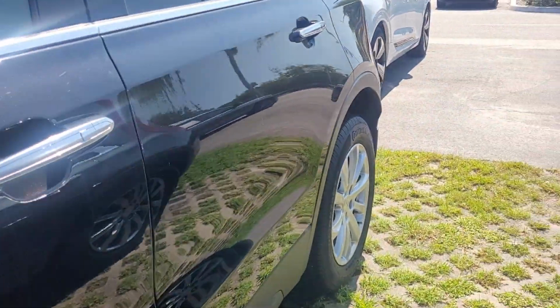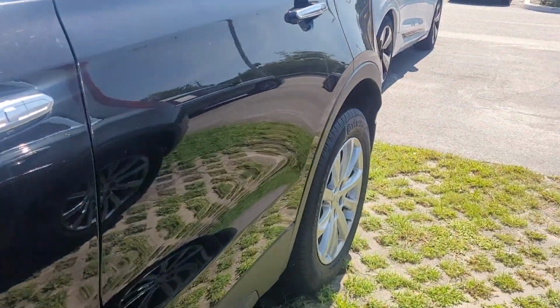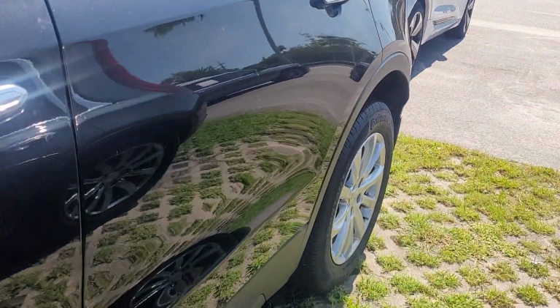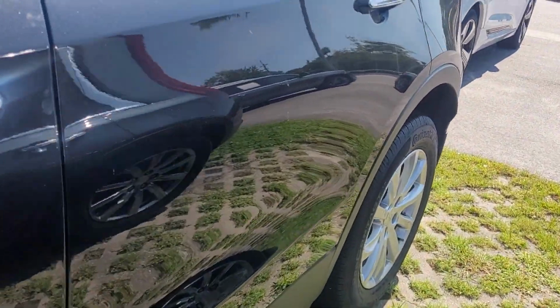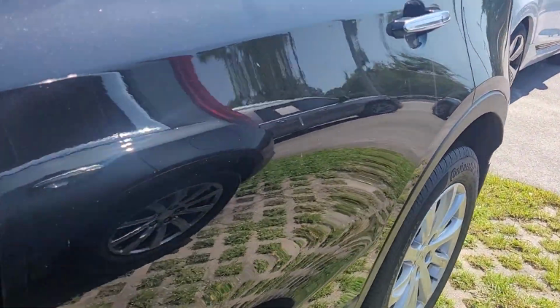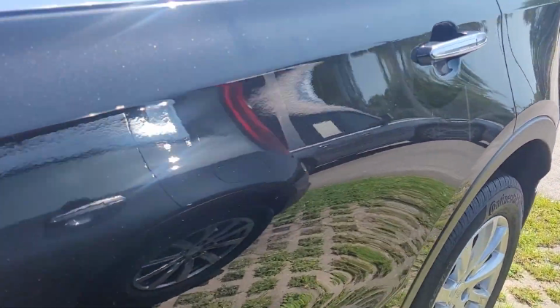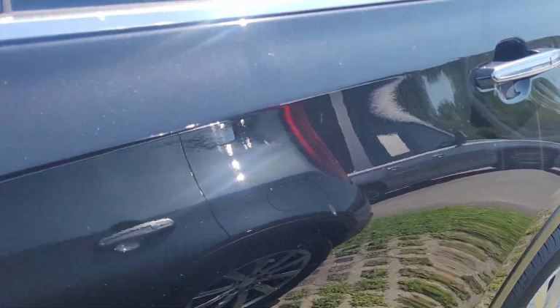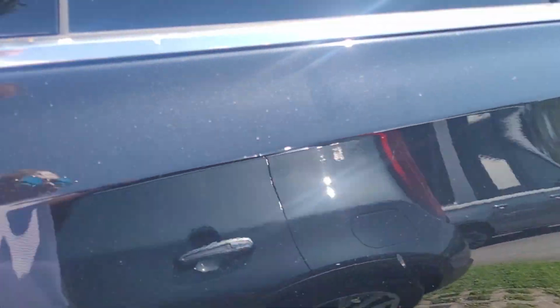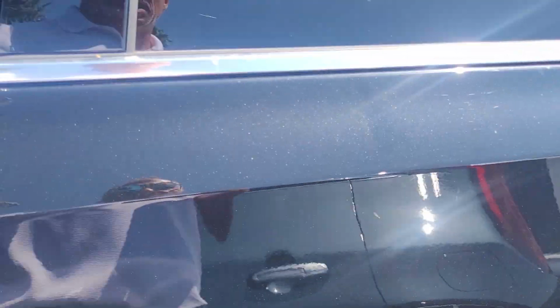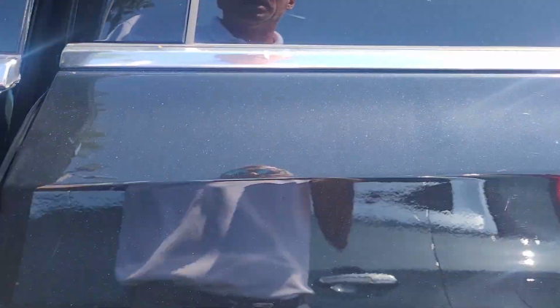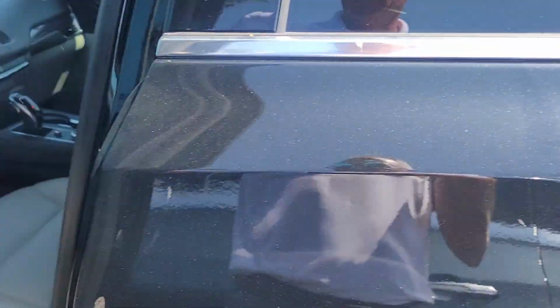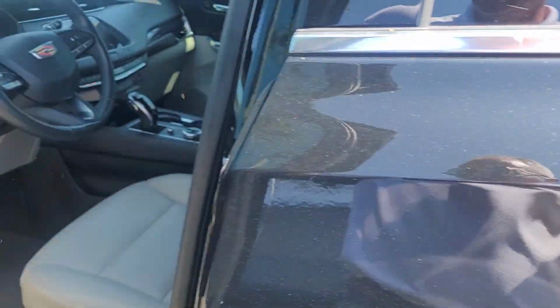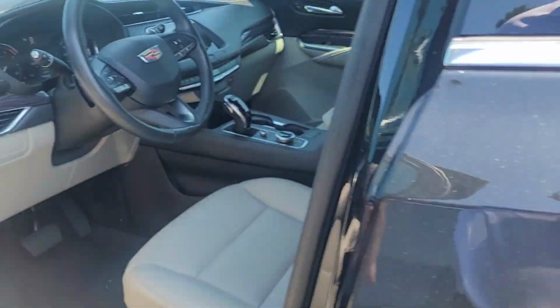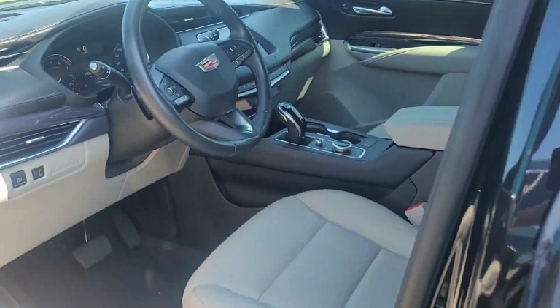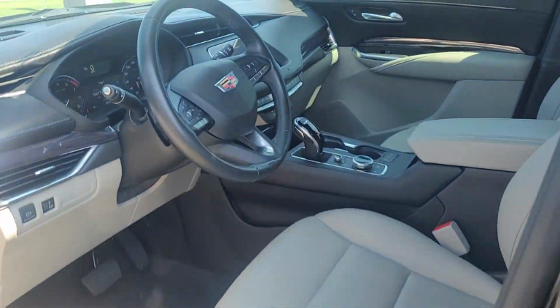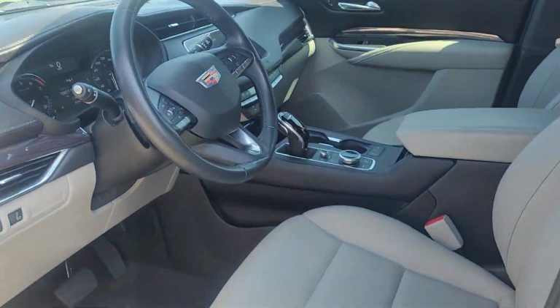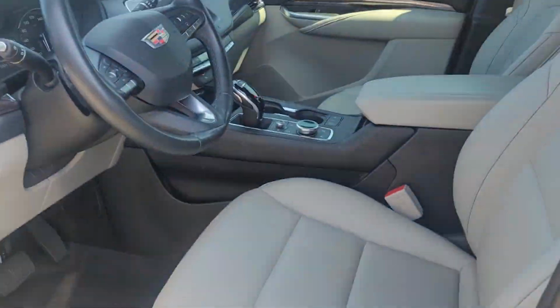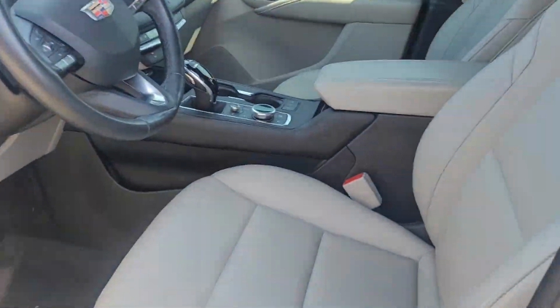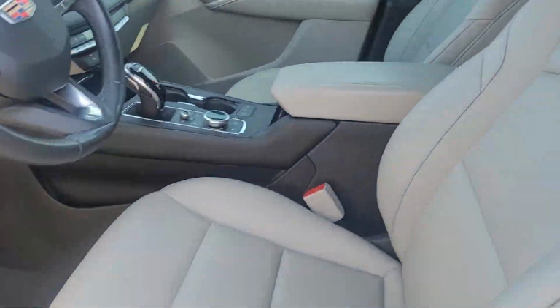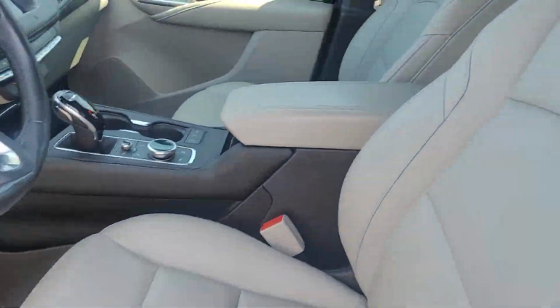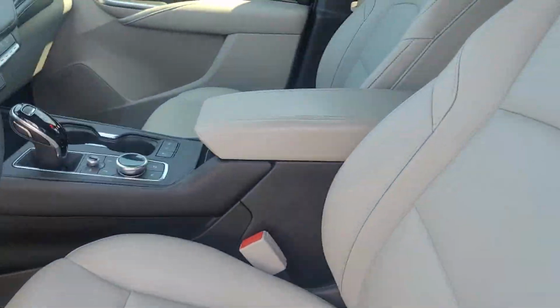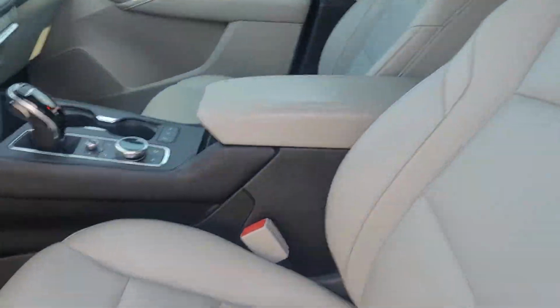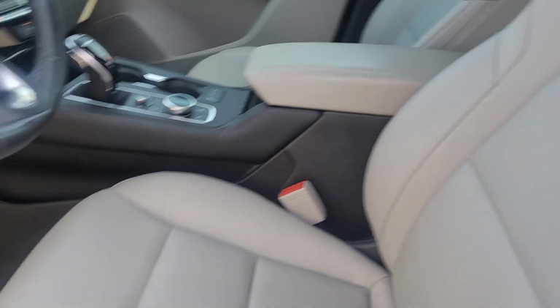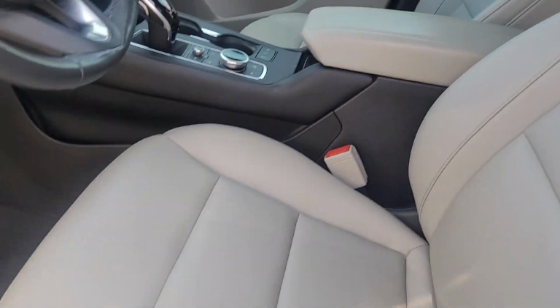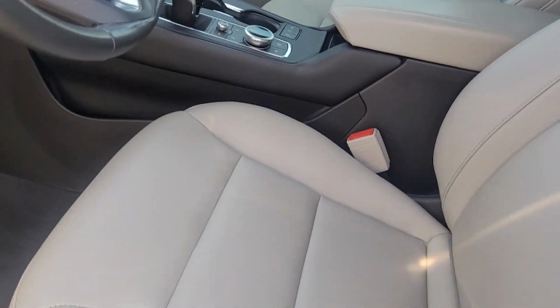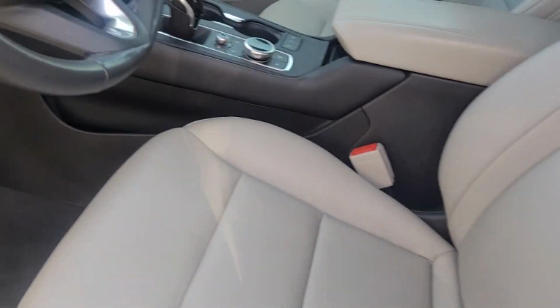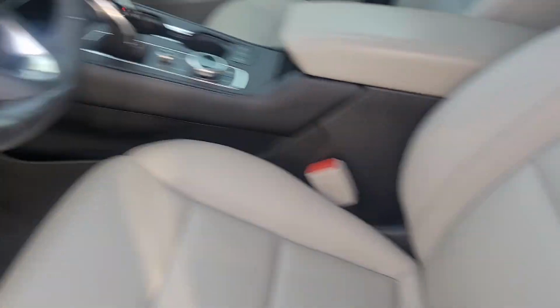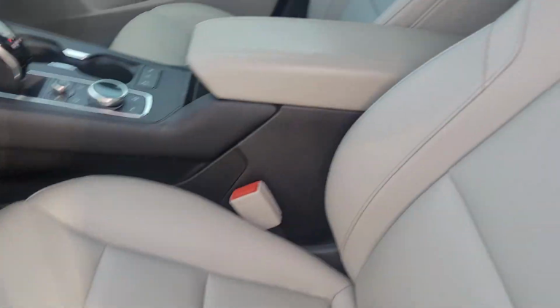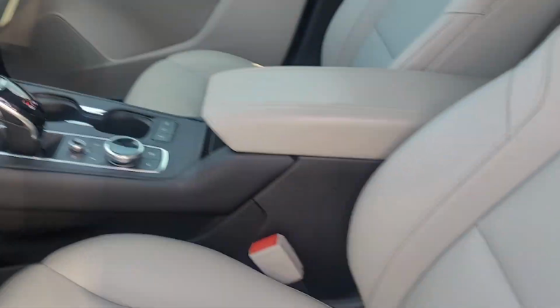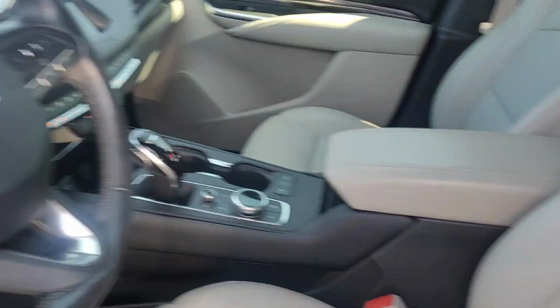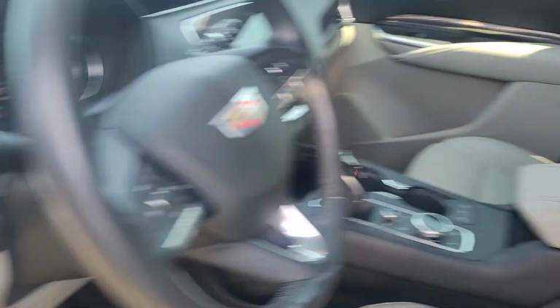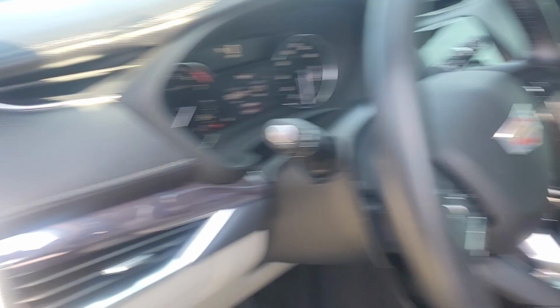Take a look at the inside here — the seats are in really good condition.